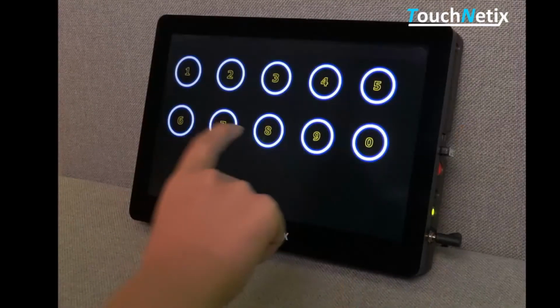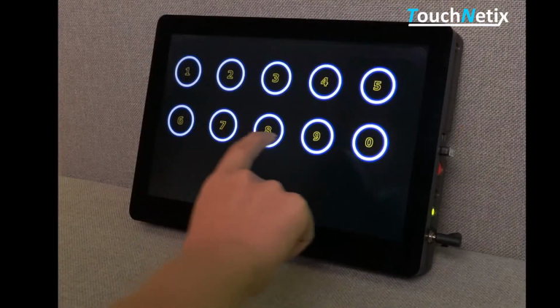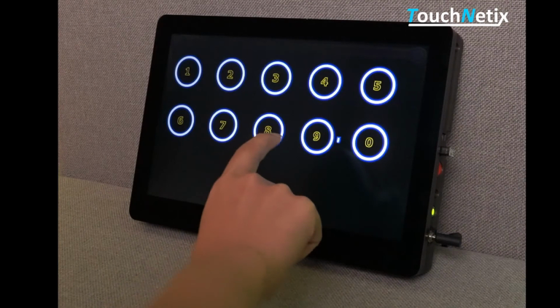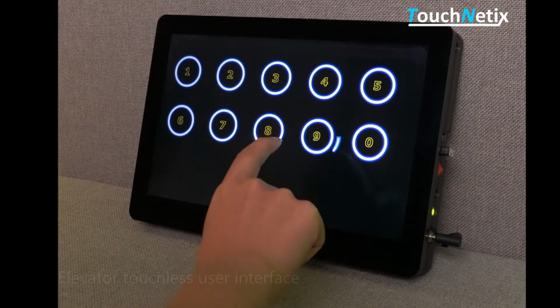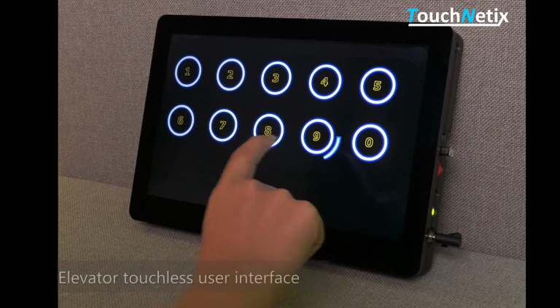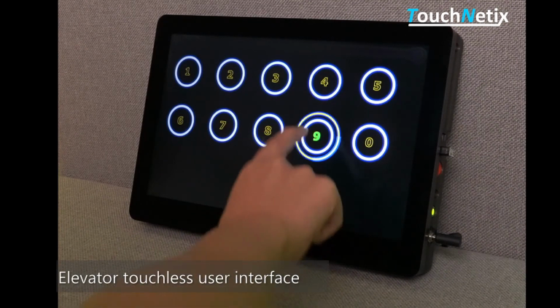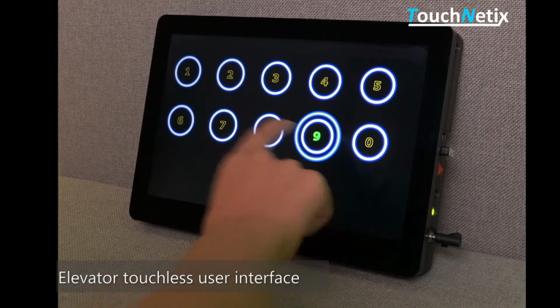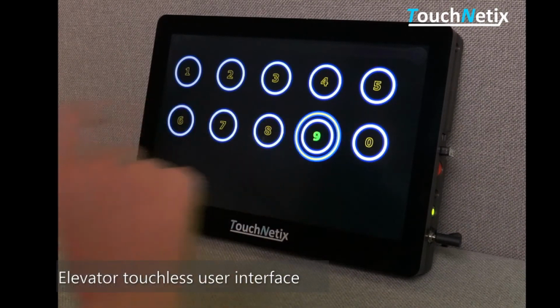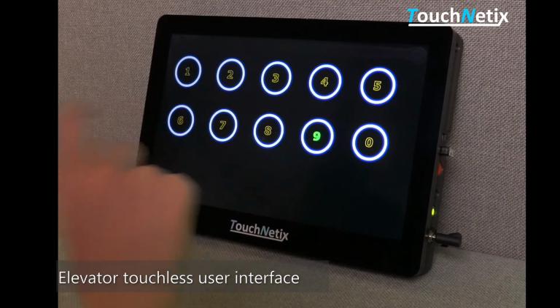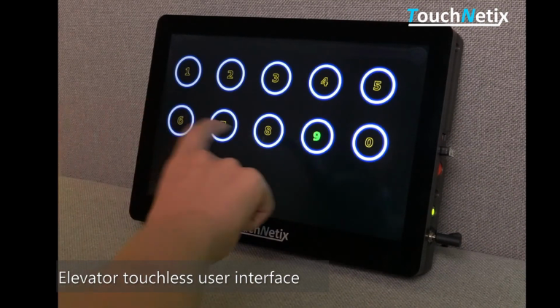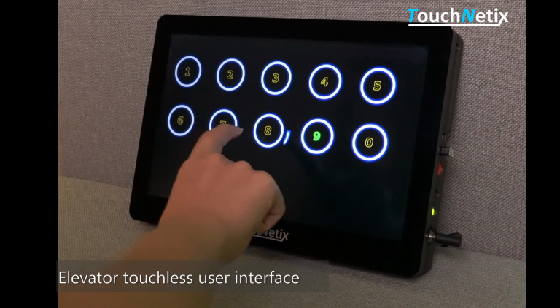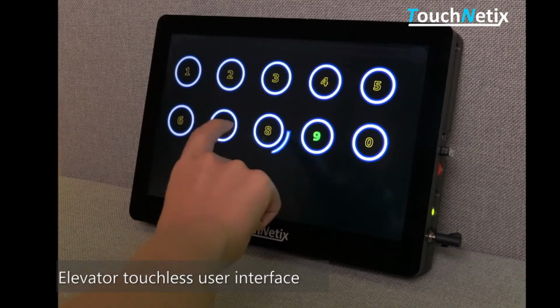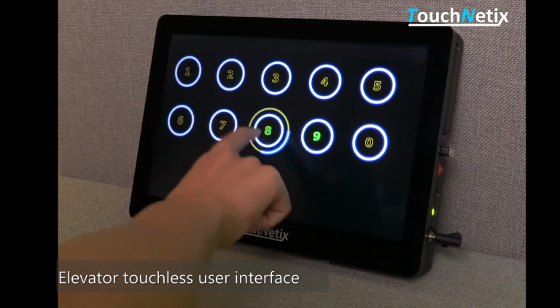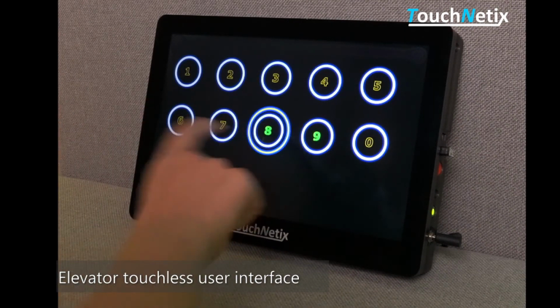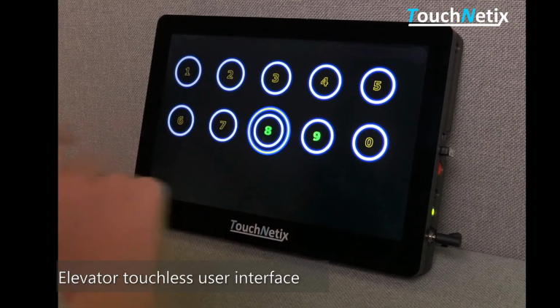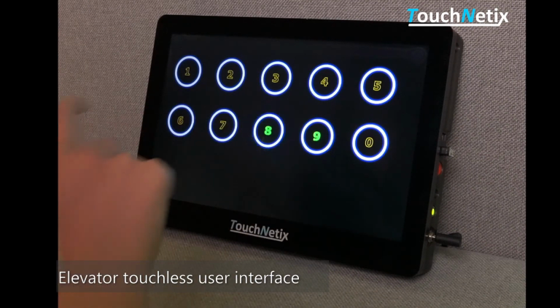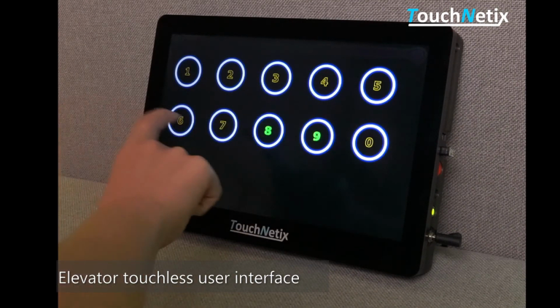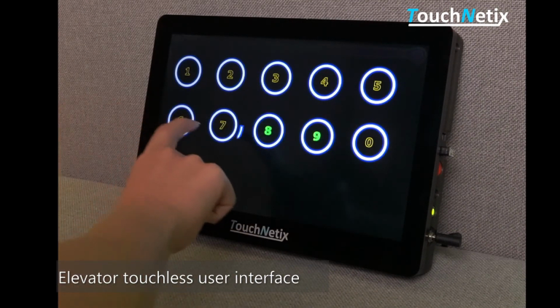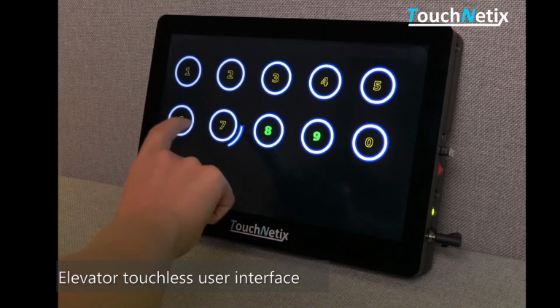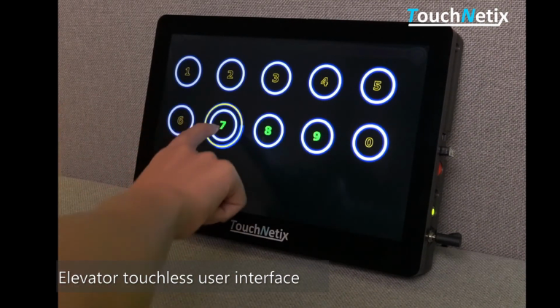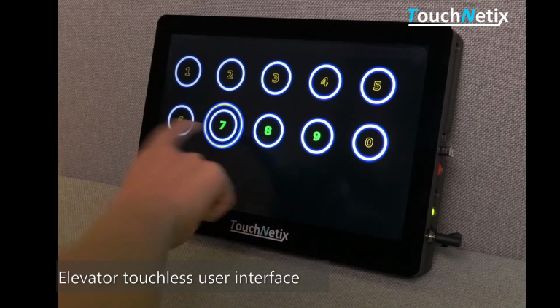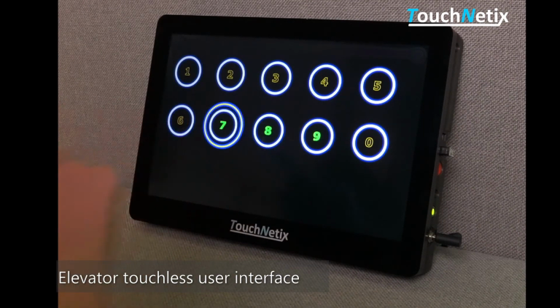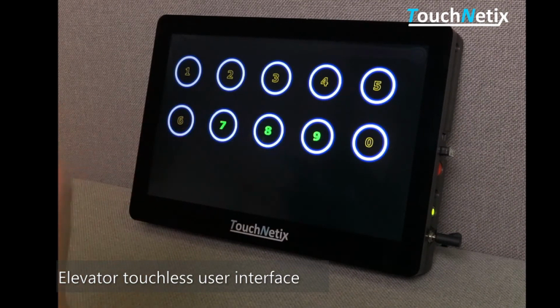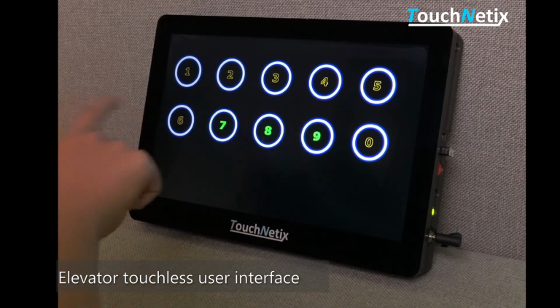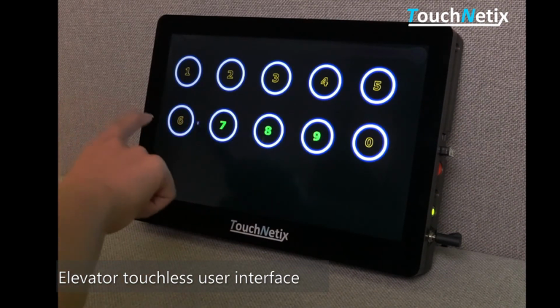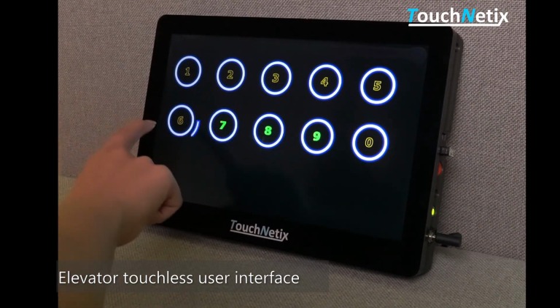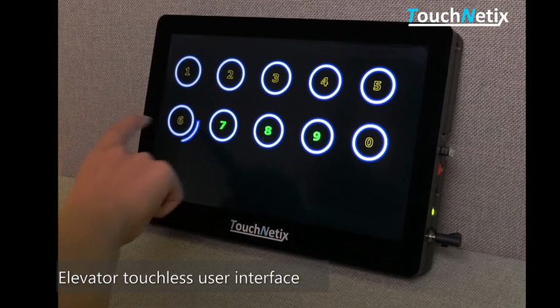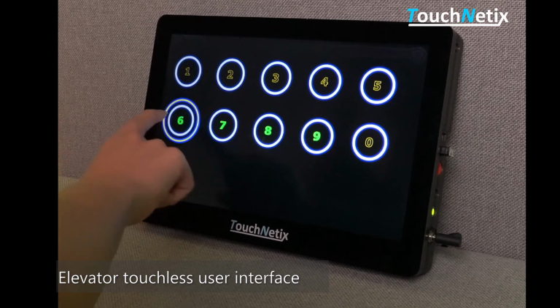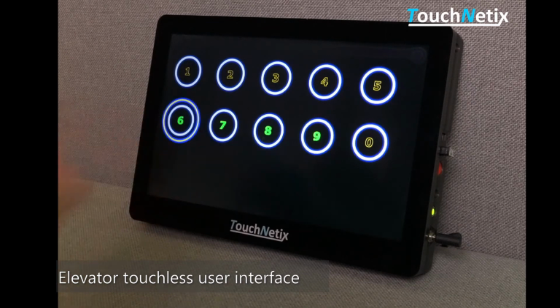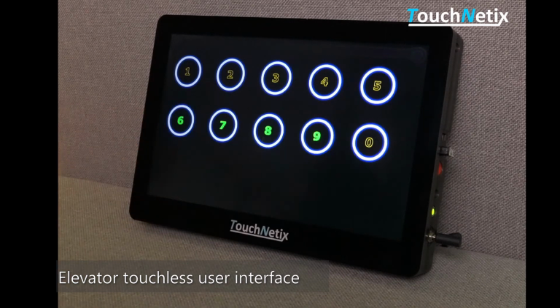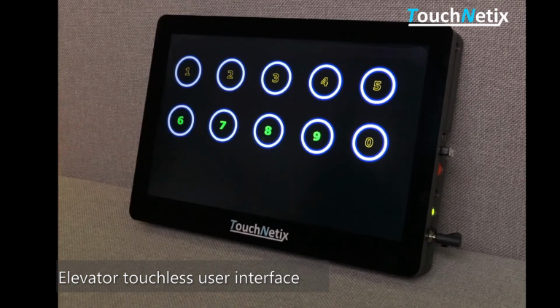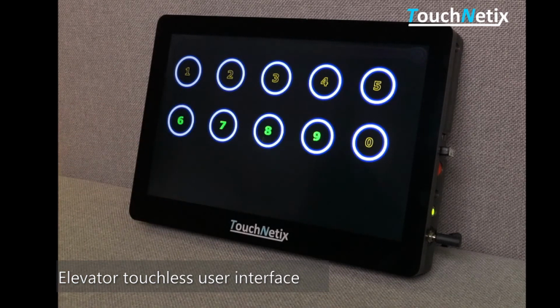When you consider the many users who touch the same surfaces within a short period of time, the touchless user interface is a great solution to minimize the spread of bacteria and viruses.